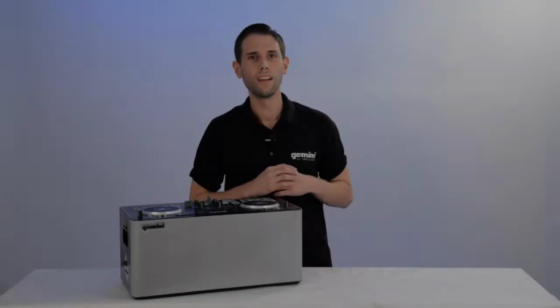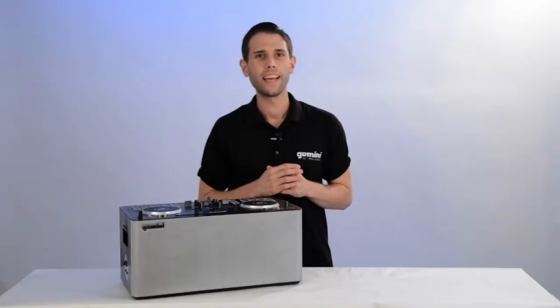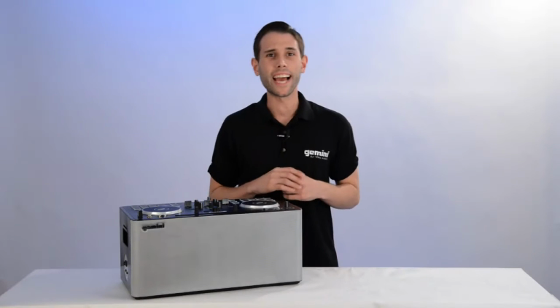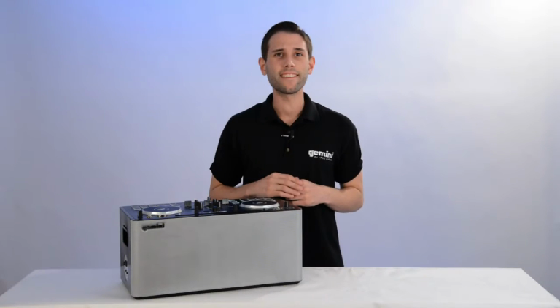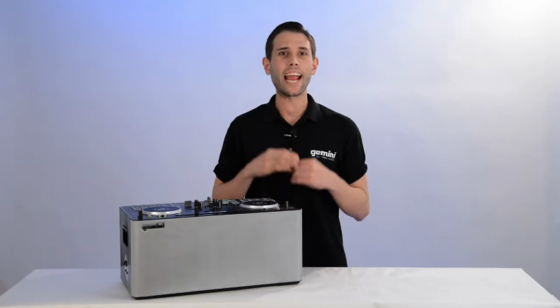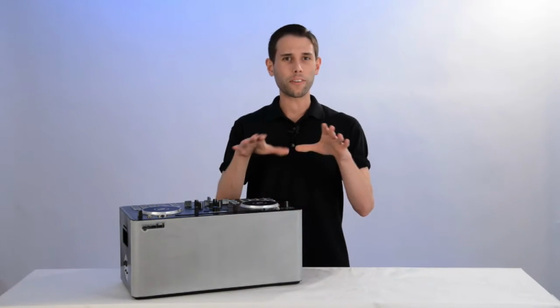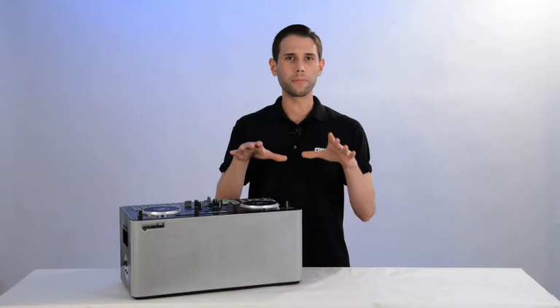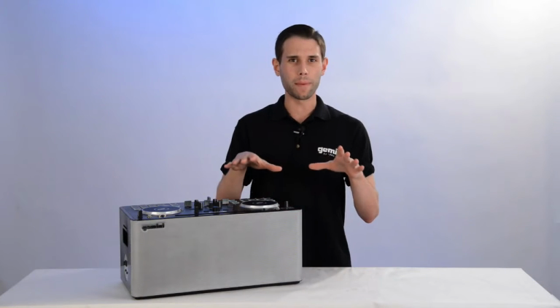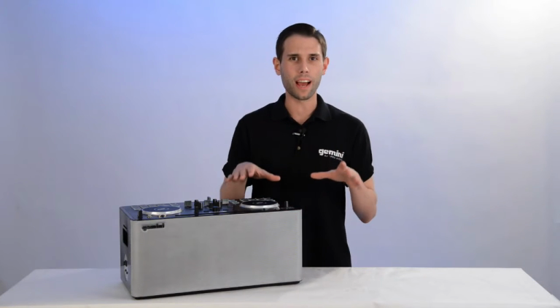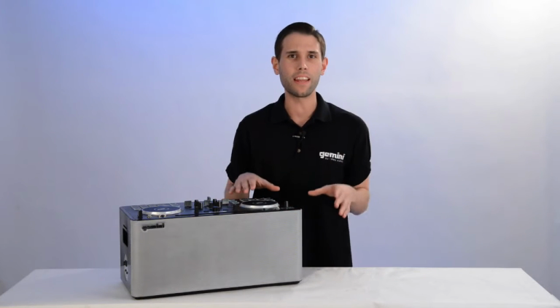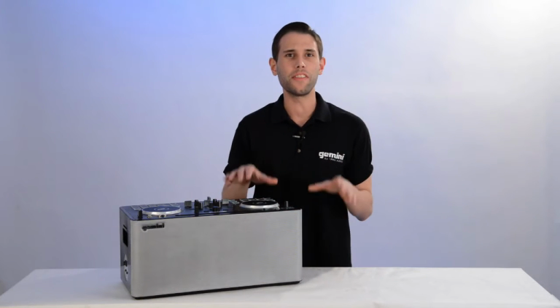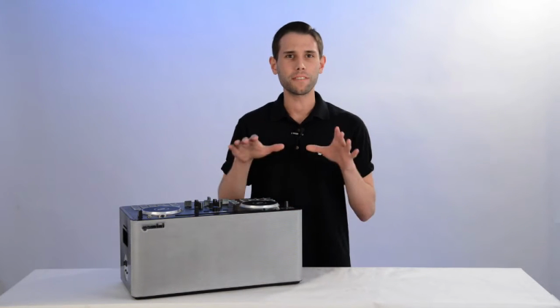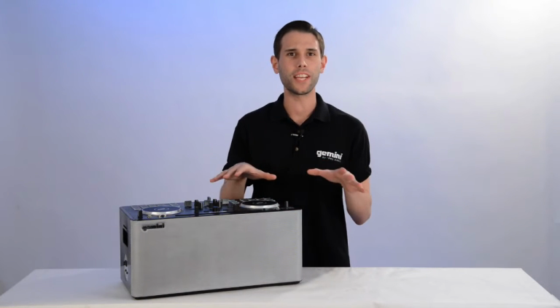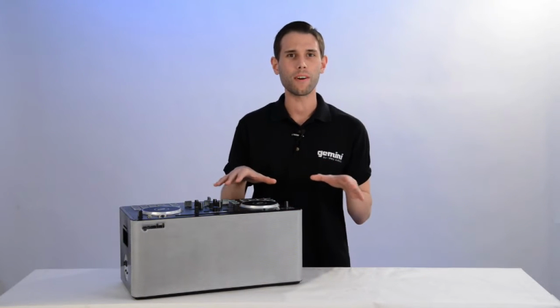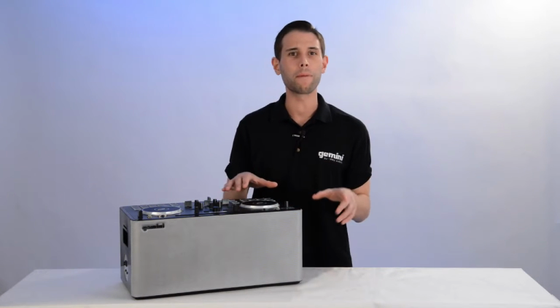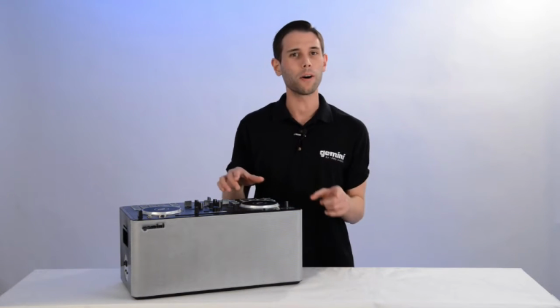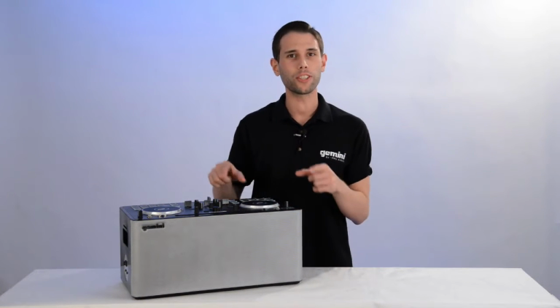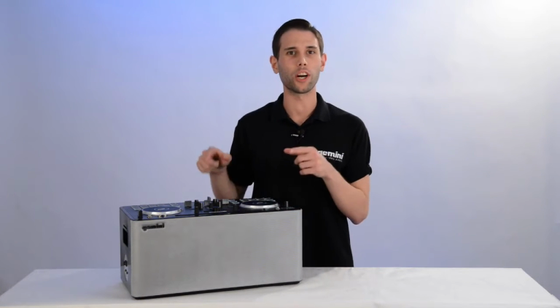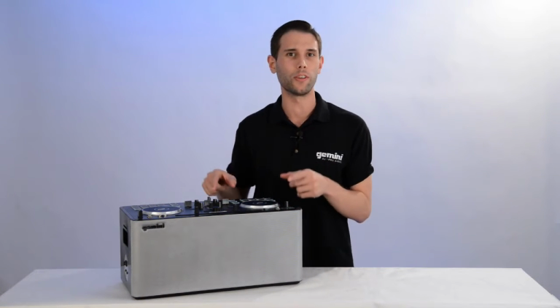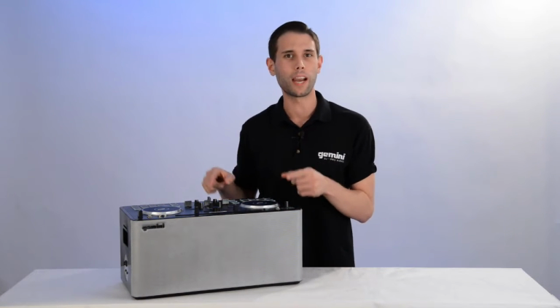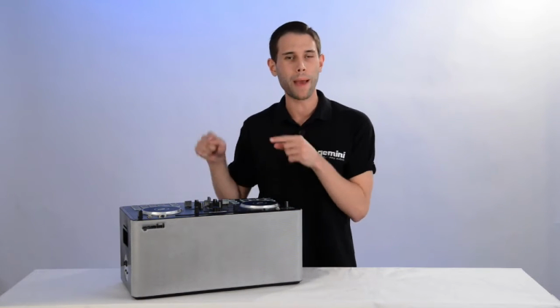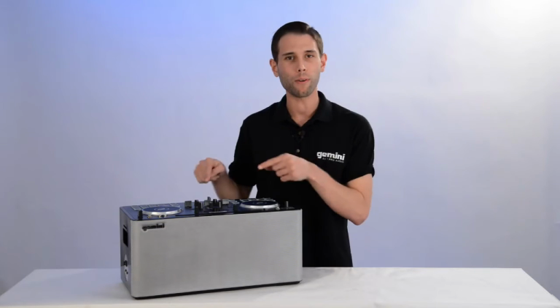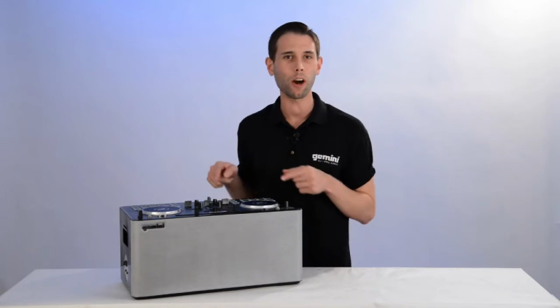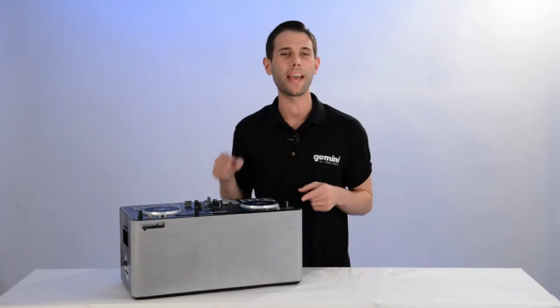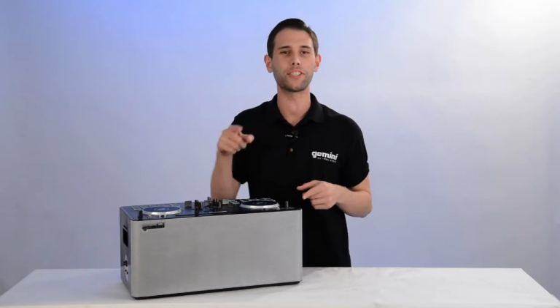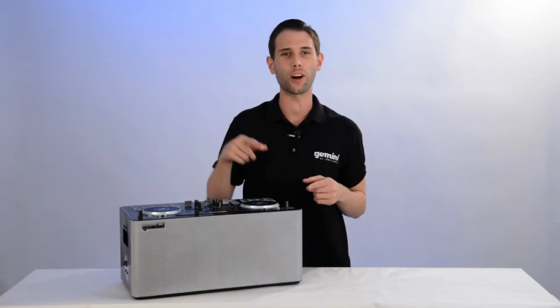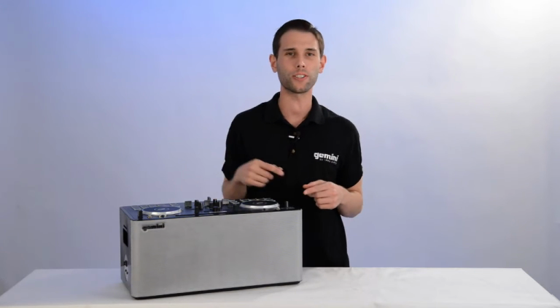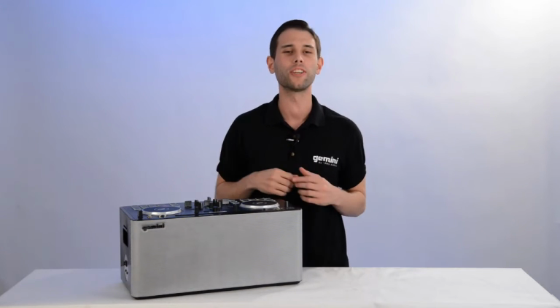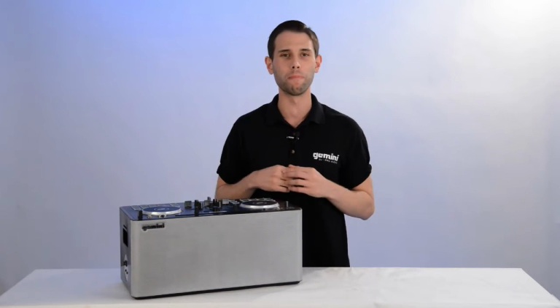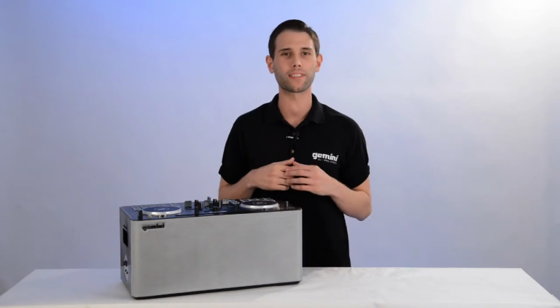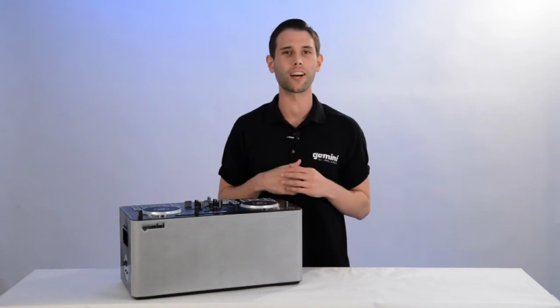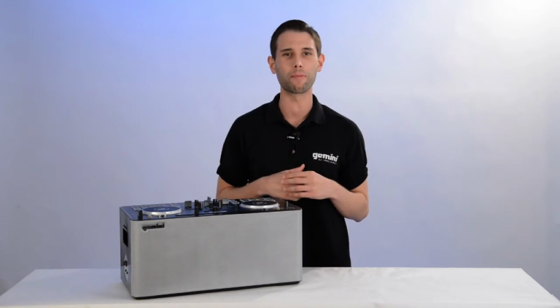Hey guys, Eric from Gemini, and in this video I'm going to show you how to power up and charge your Mixta GoPro.